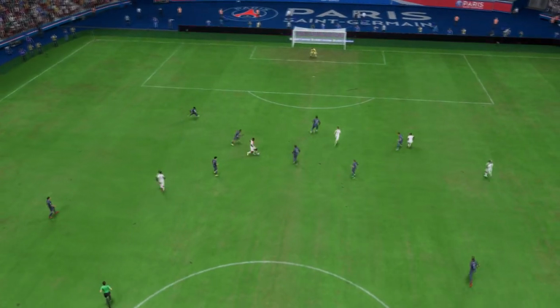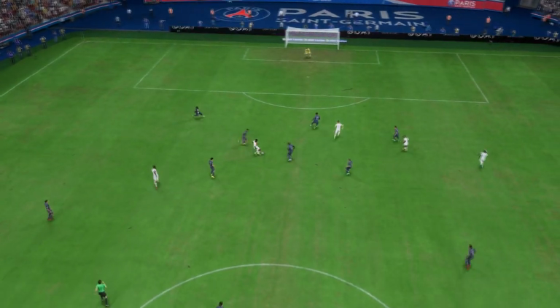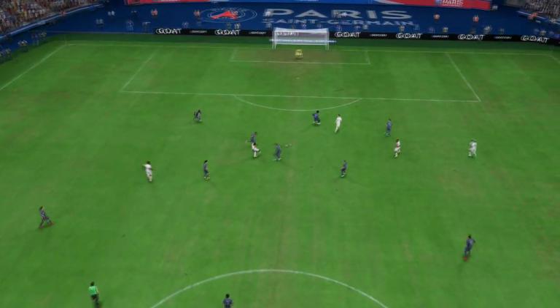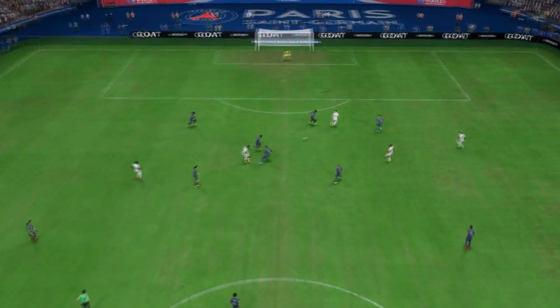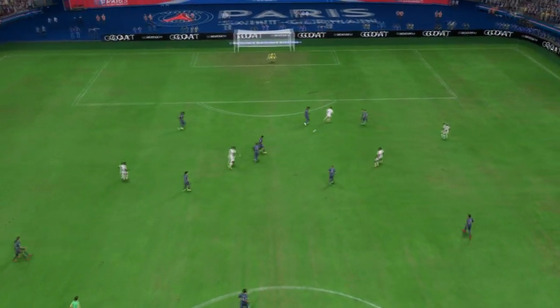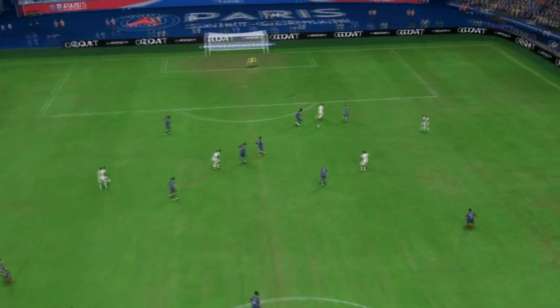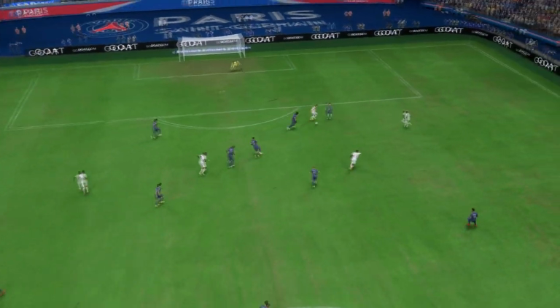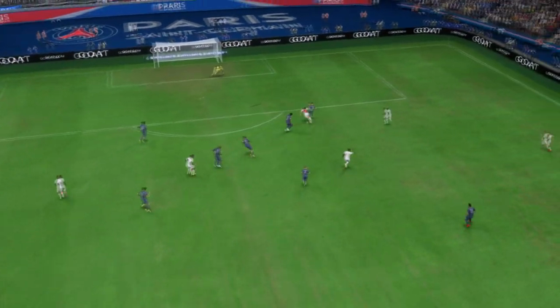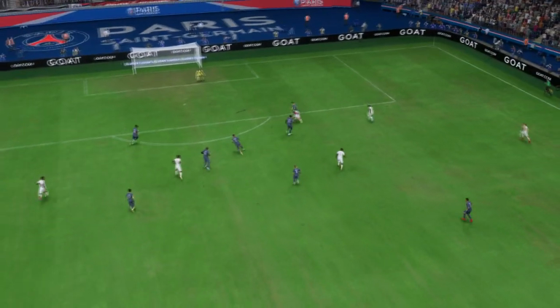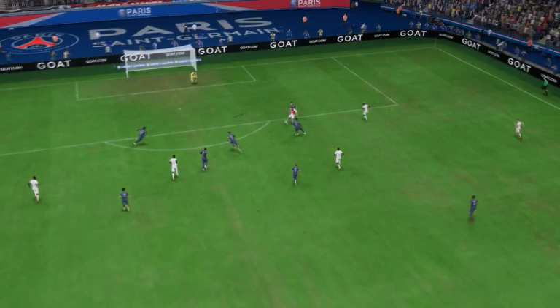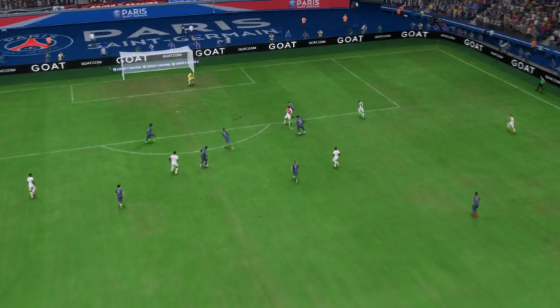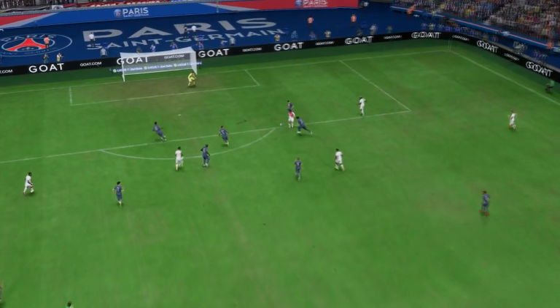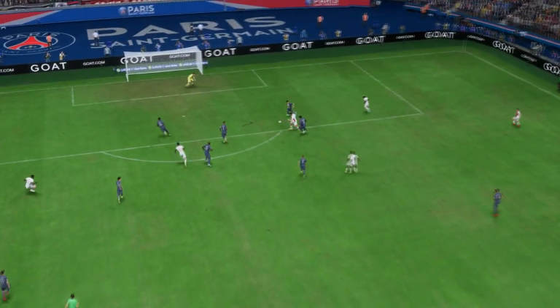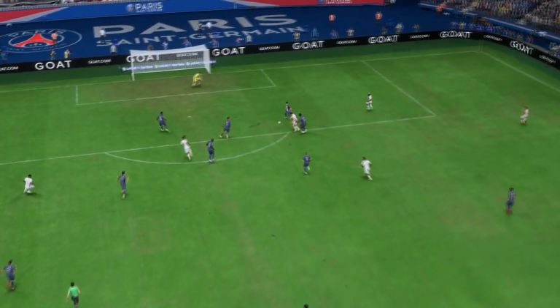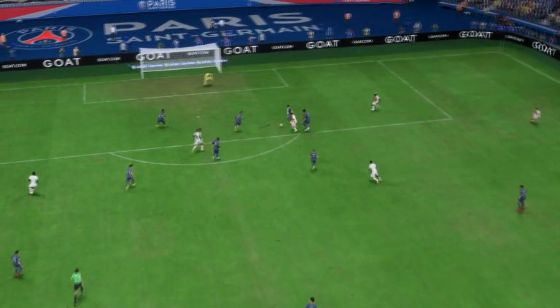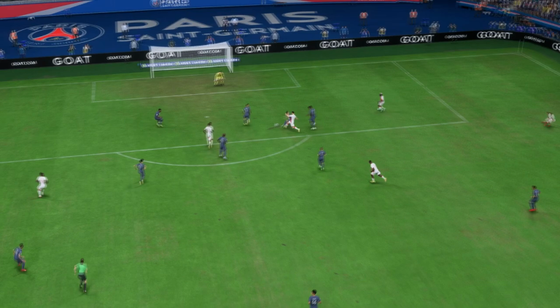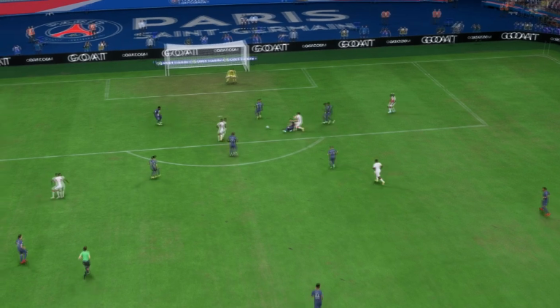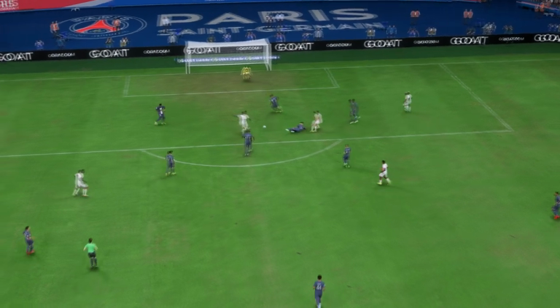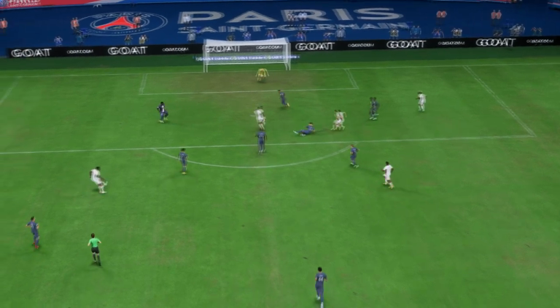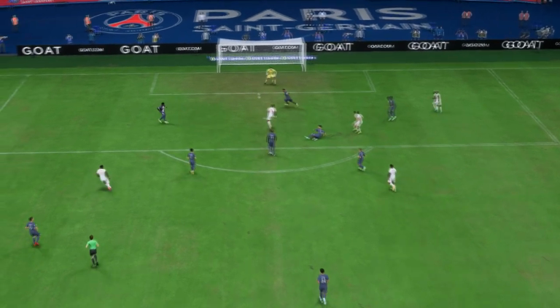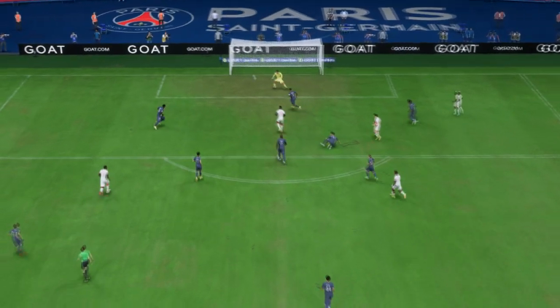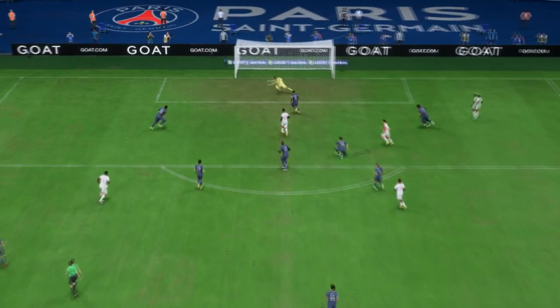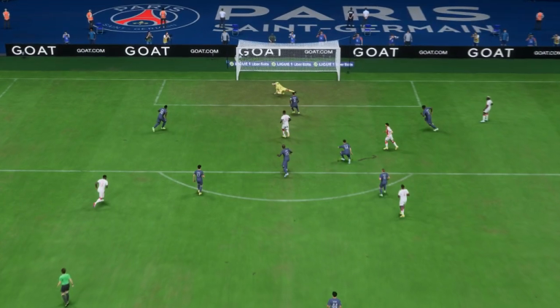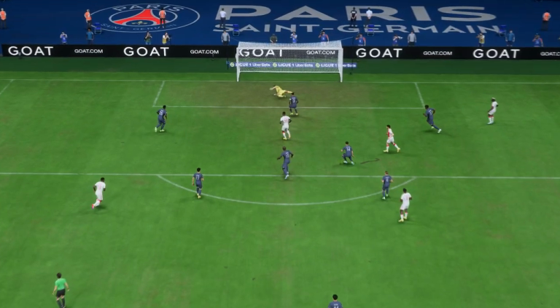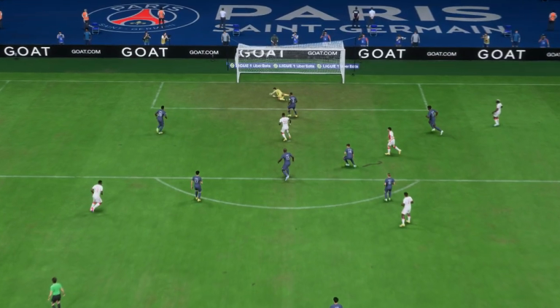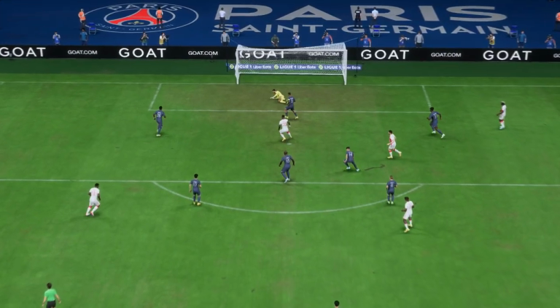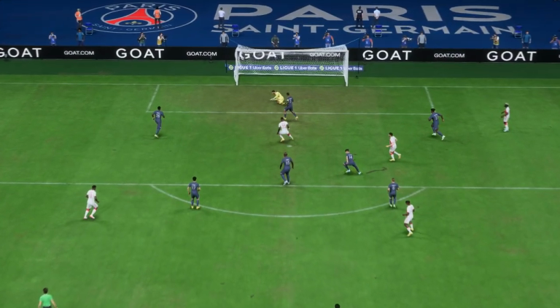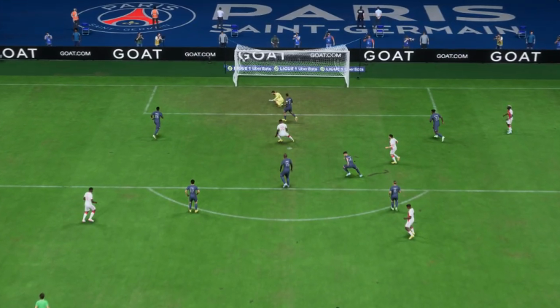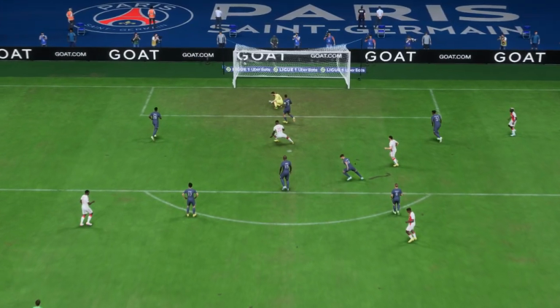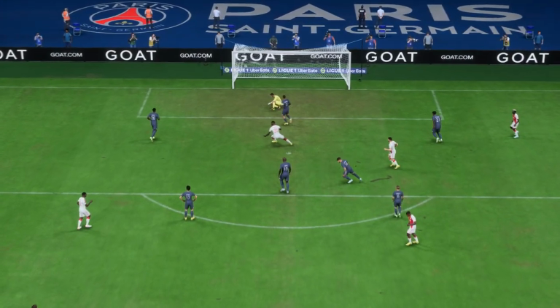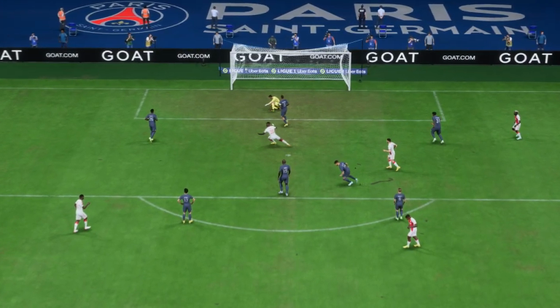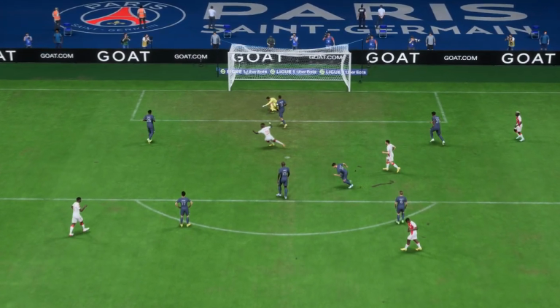Here's the replay. He does well to find that bit of space in the box, and then he shows a lot of composure to finish it off. That's a good goal.